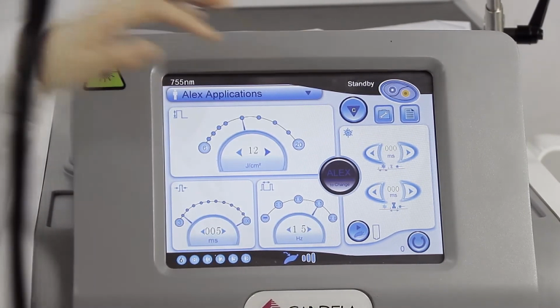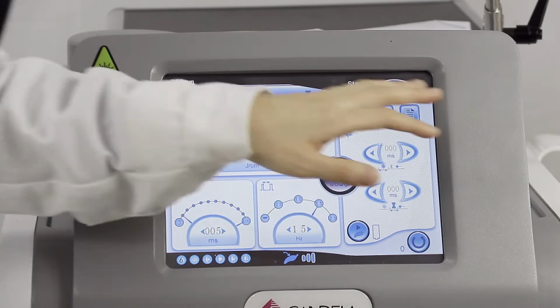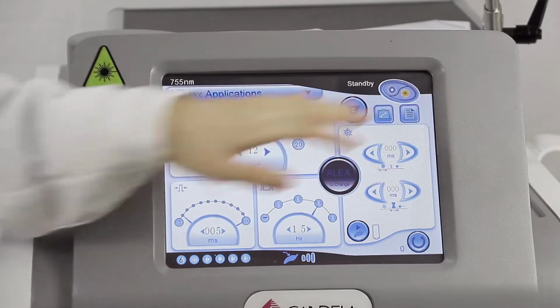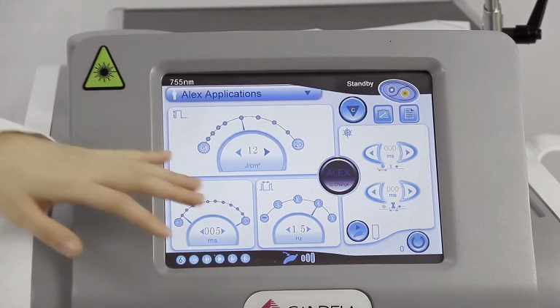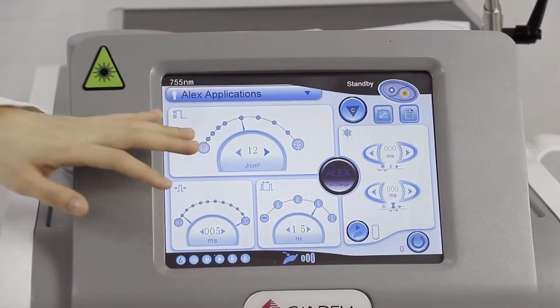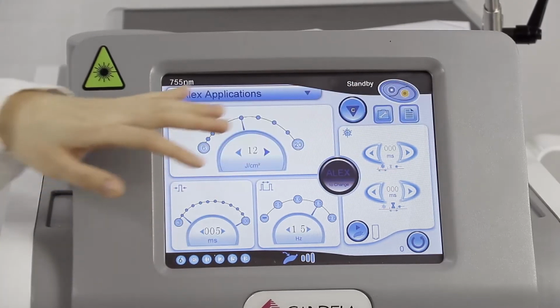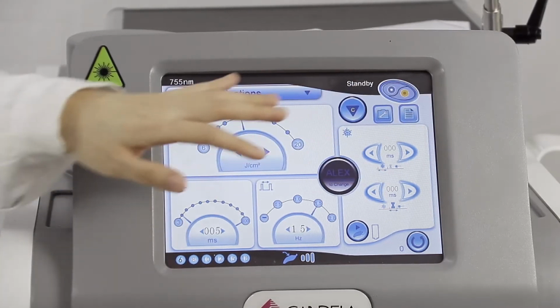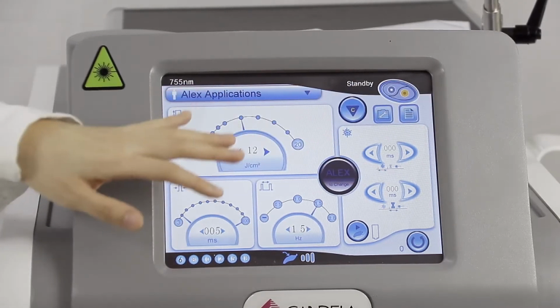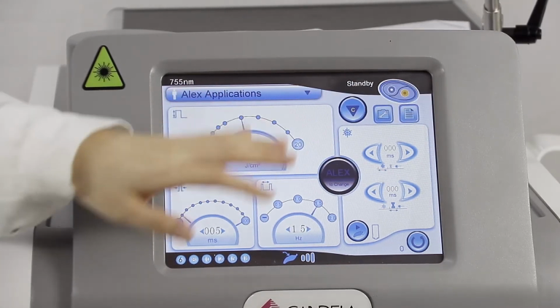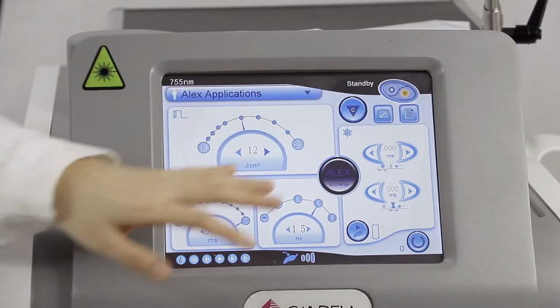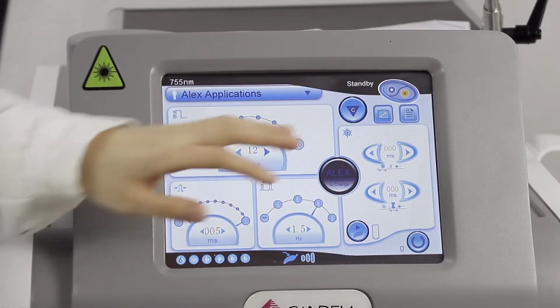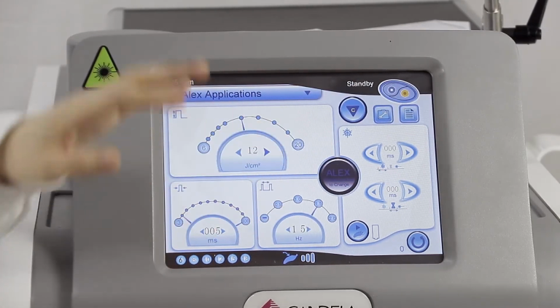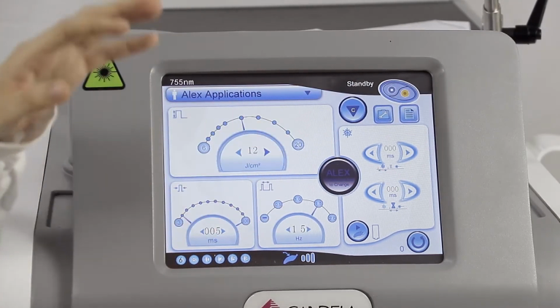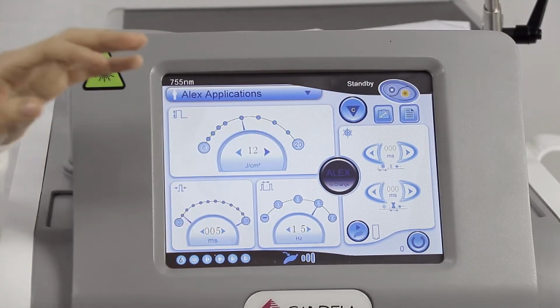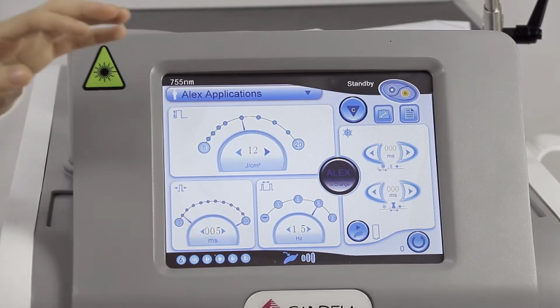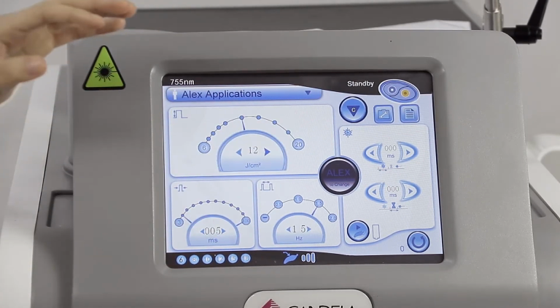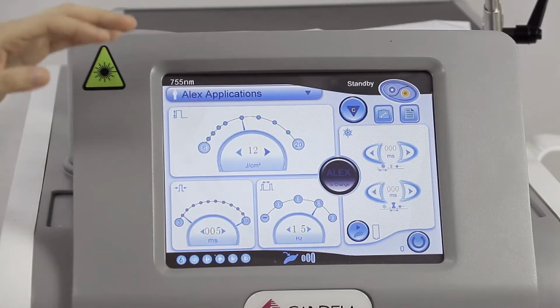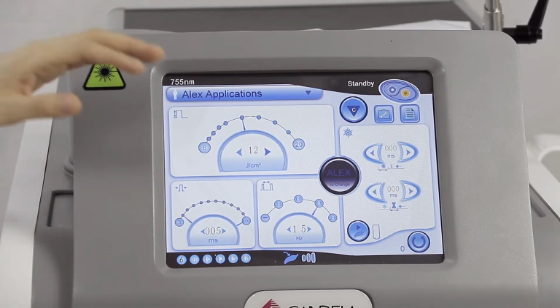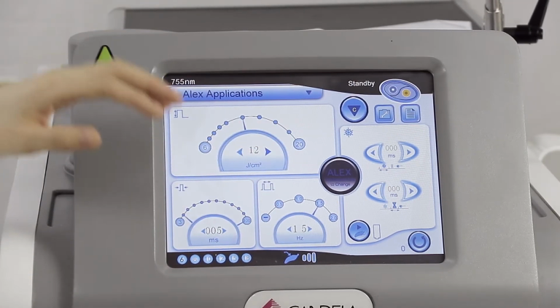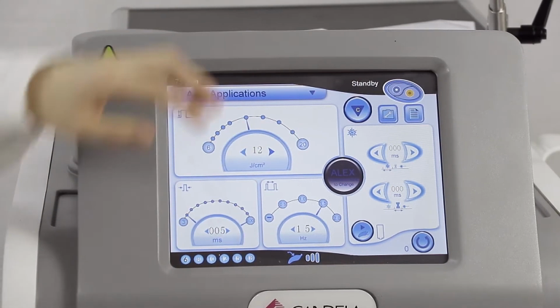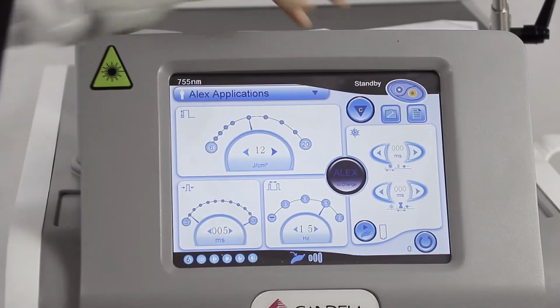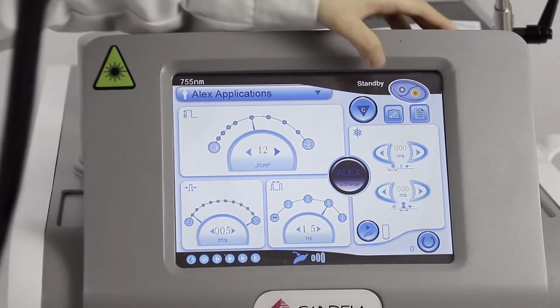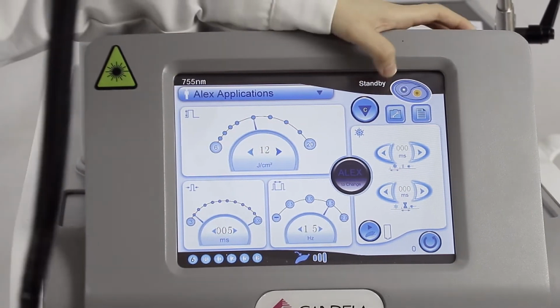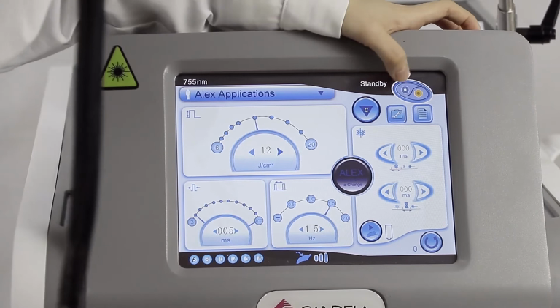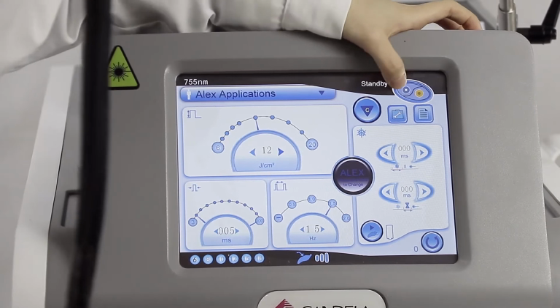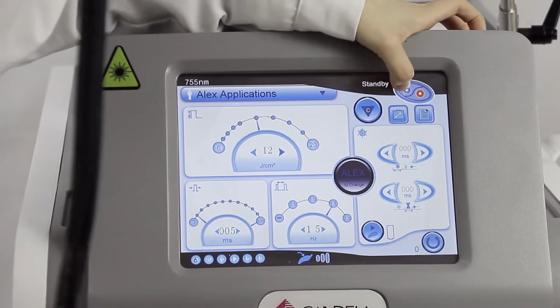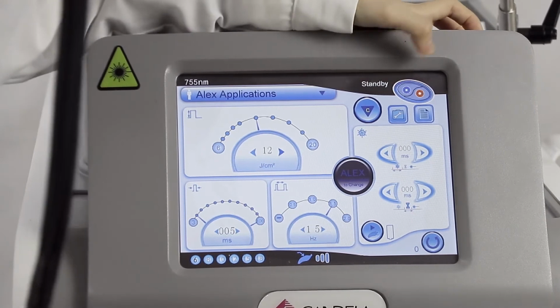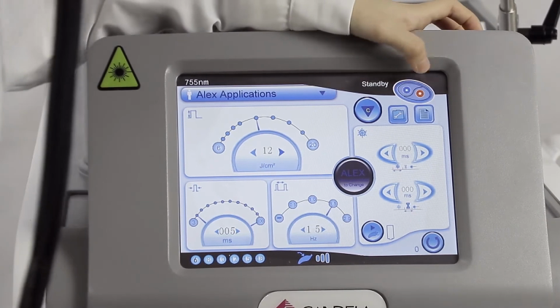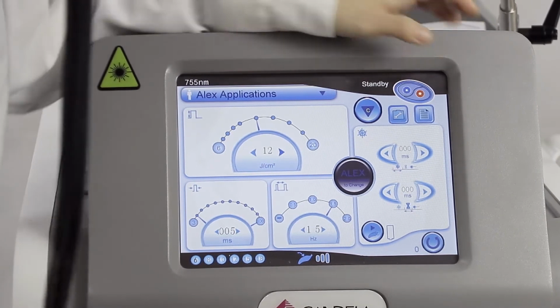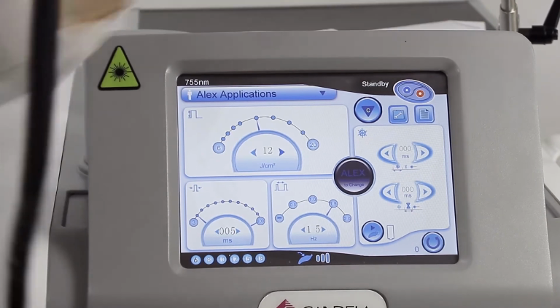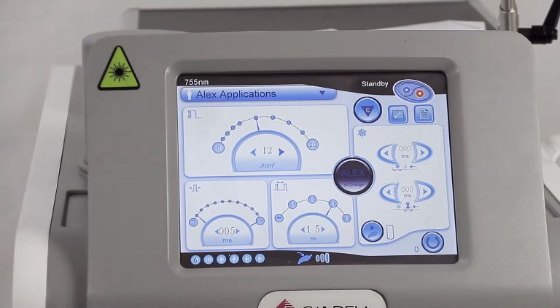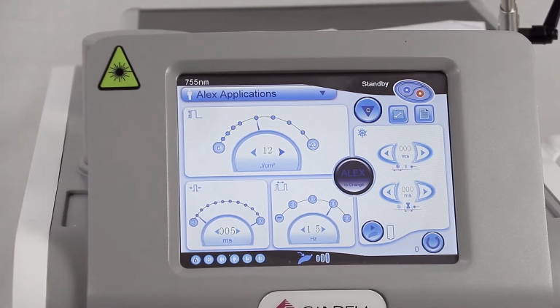Here is the standby interface. When you are ready to do the operation, just press here — it's ready.